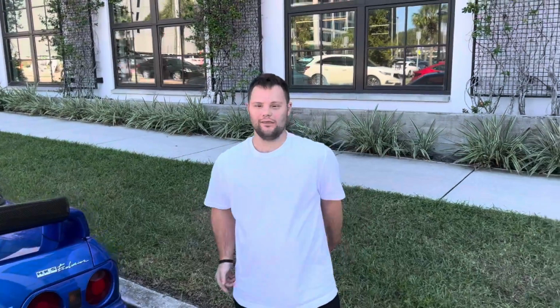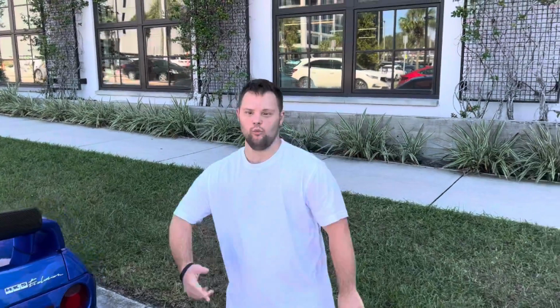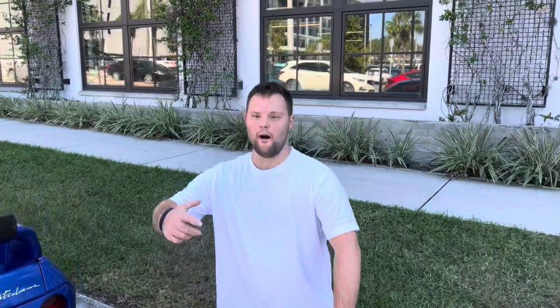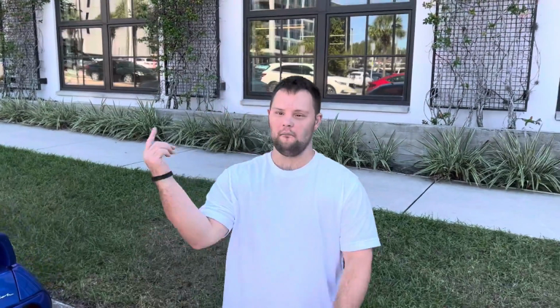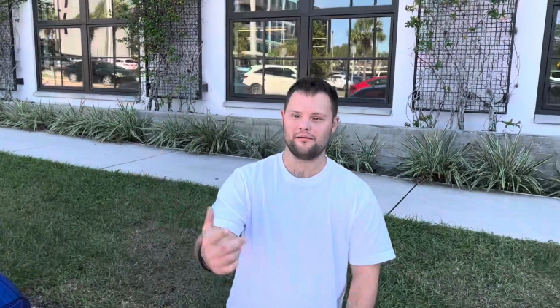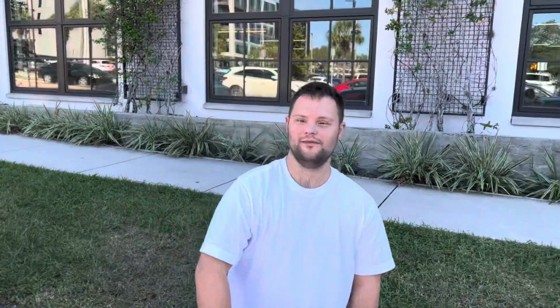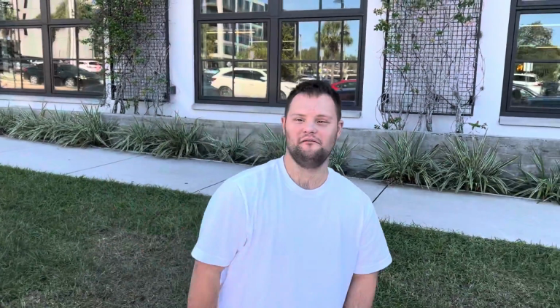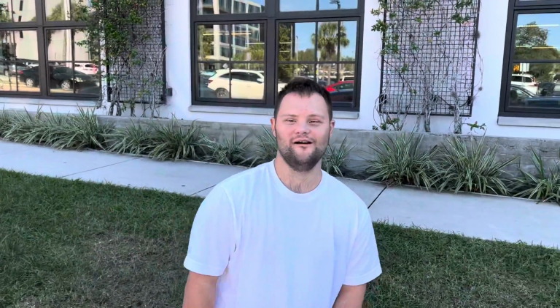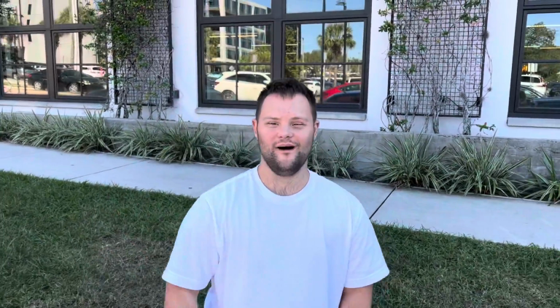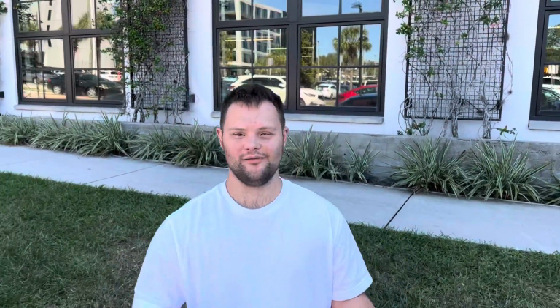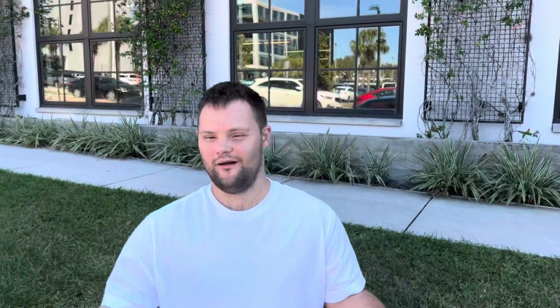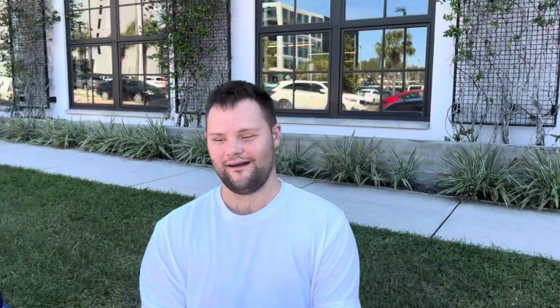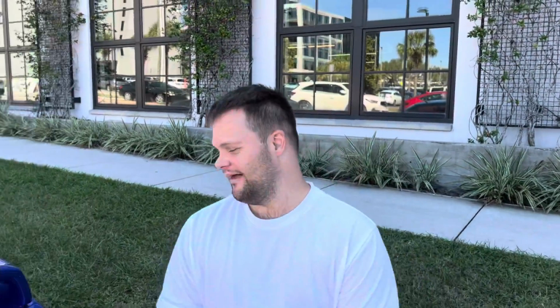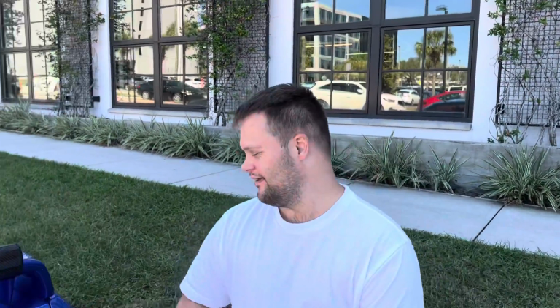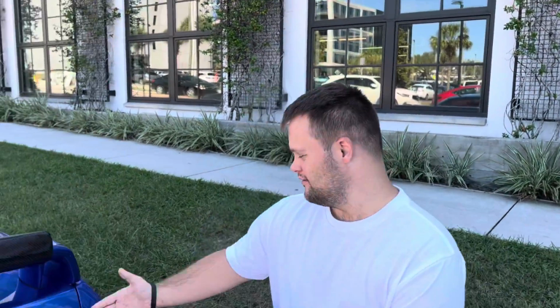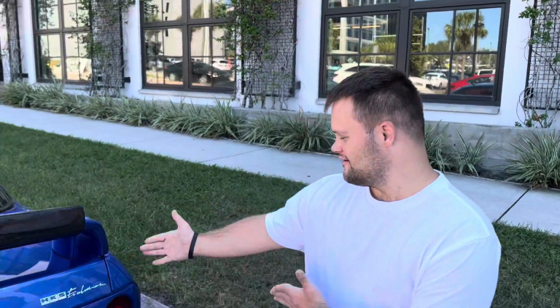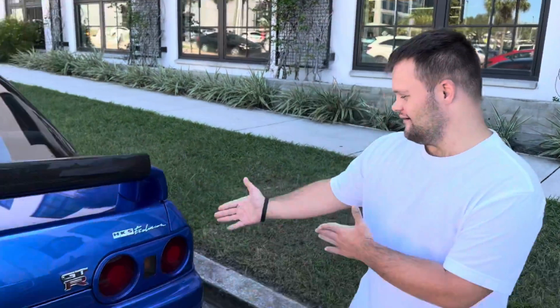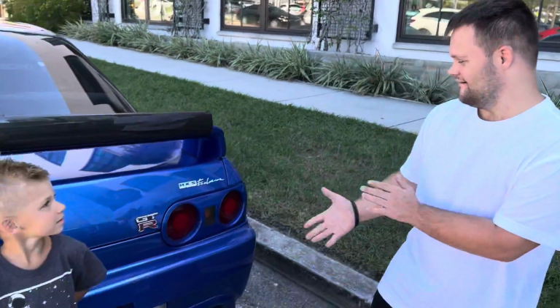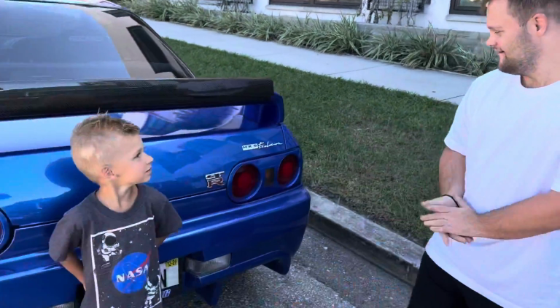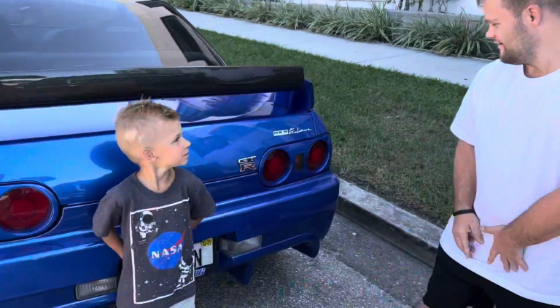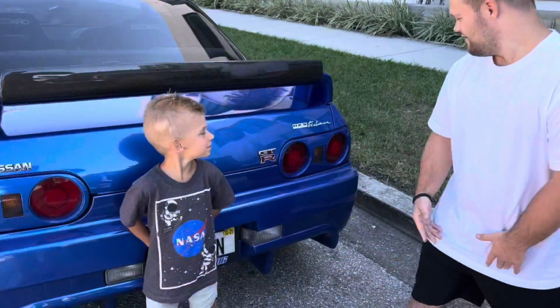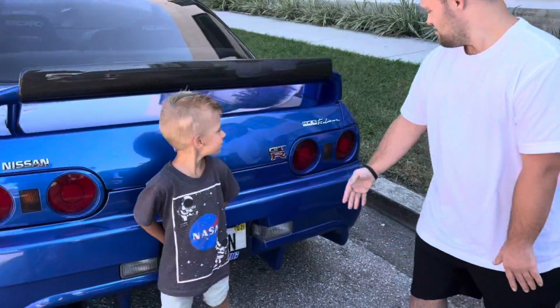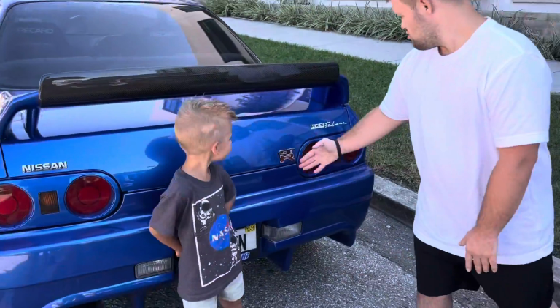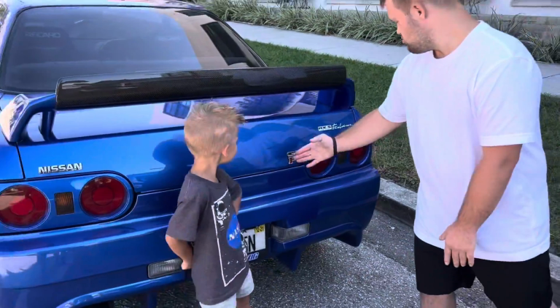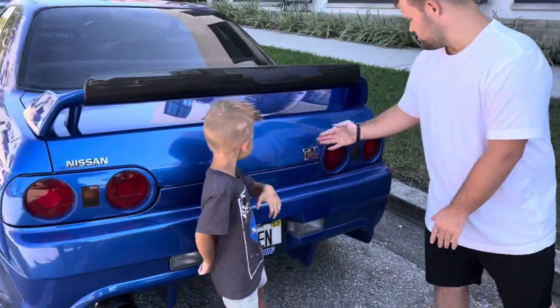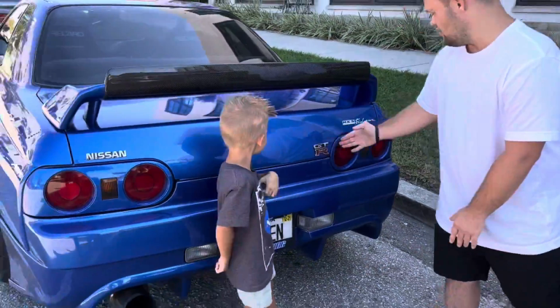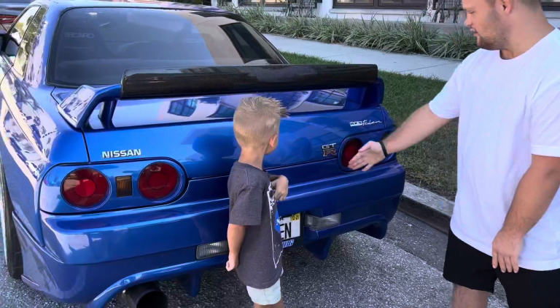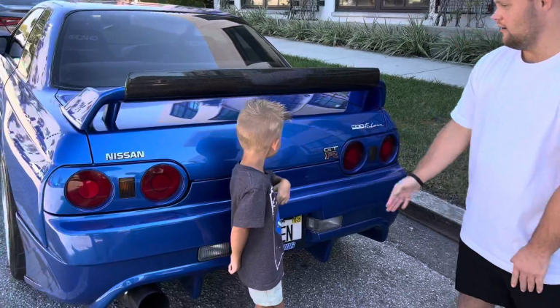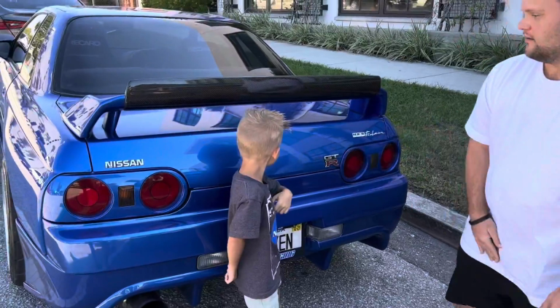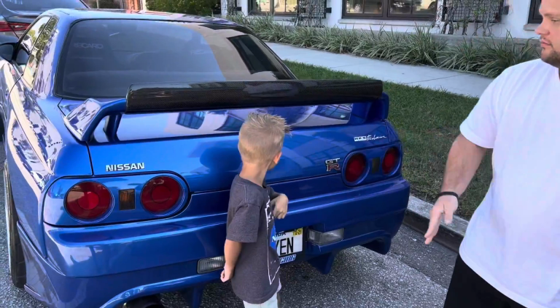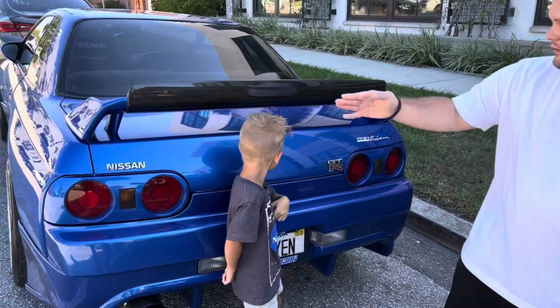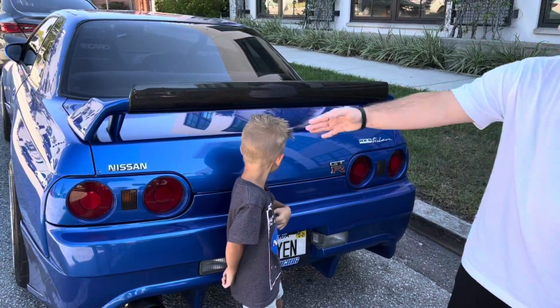Welcome back to David's Garage. We are looking at the blue car — CTR, Nissan.